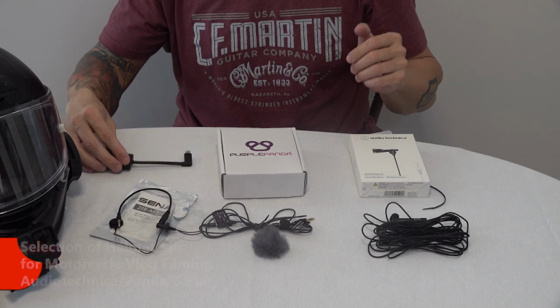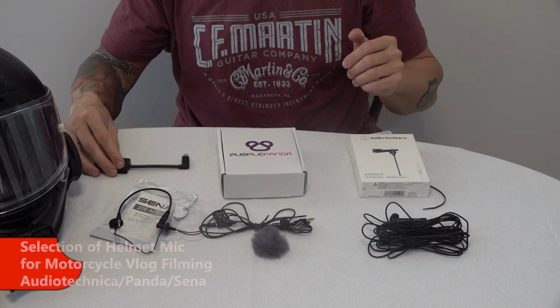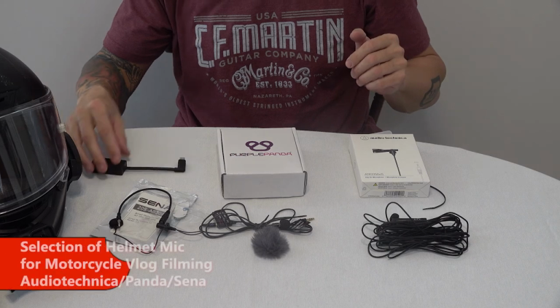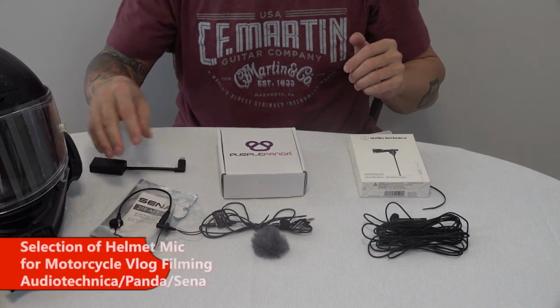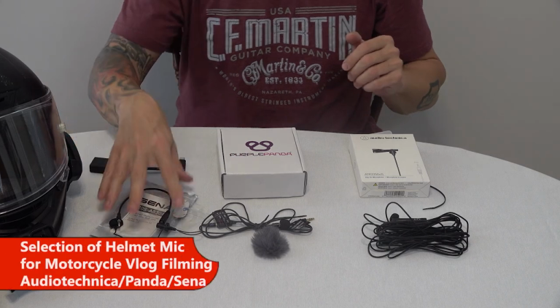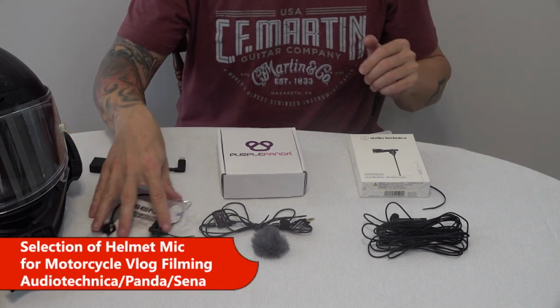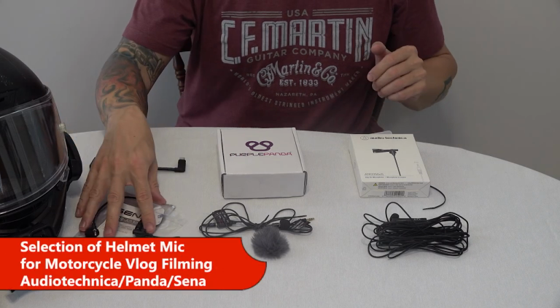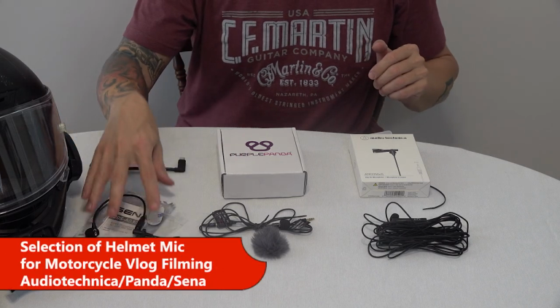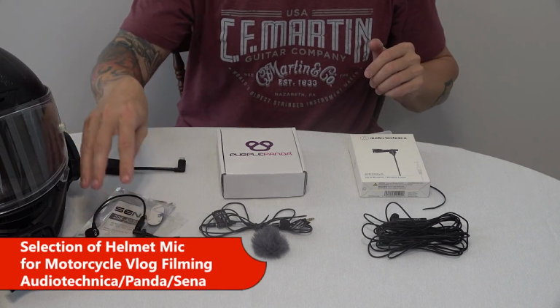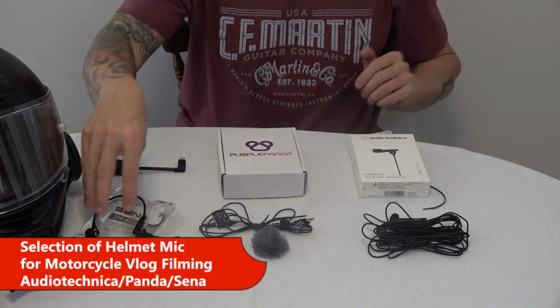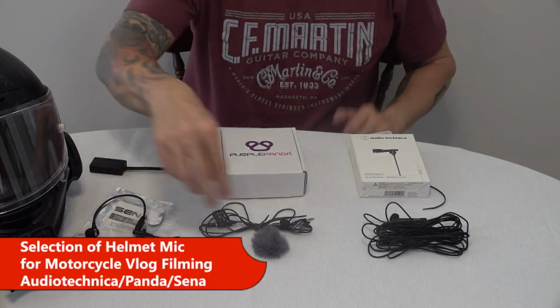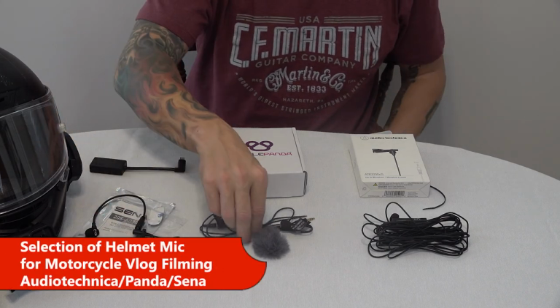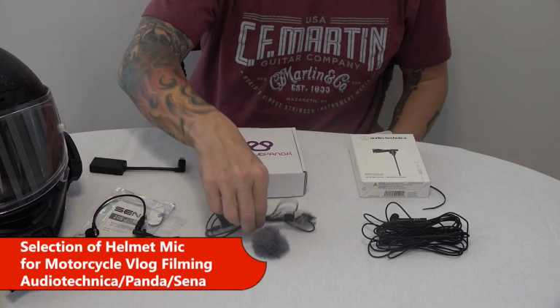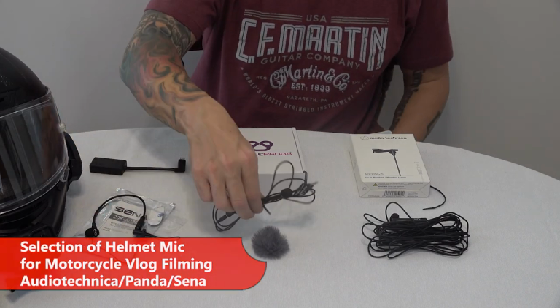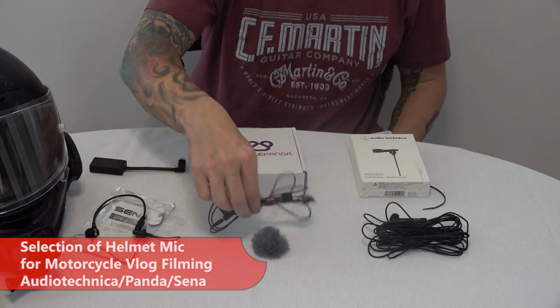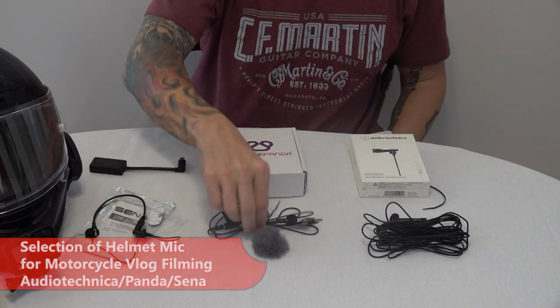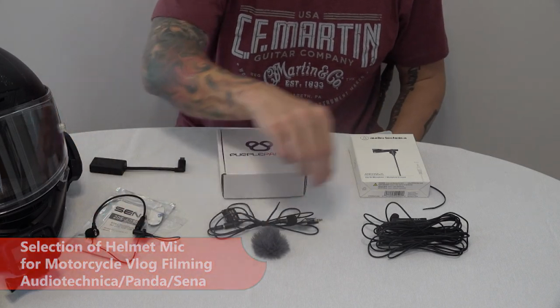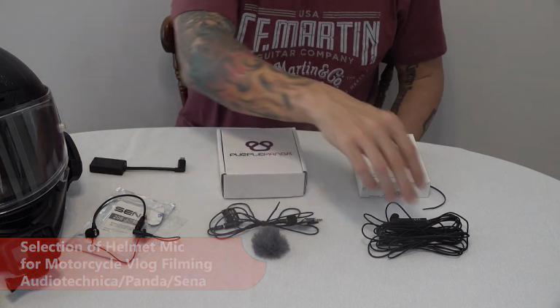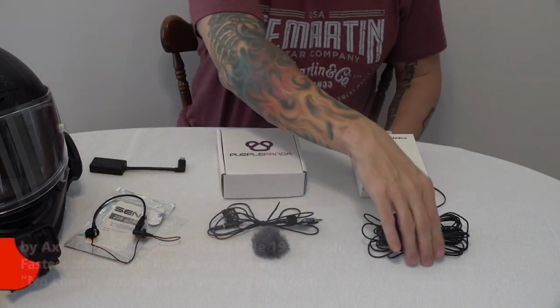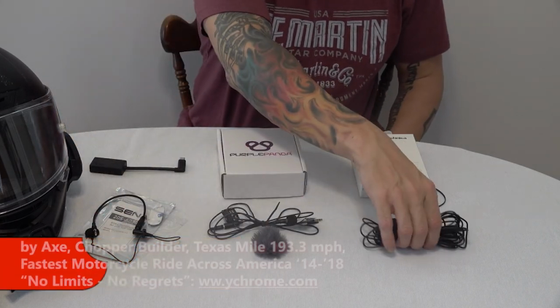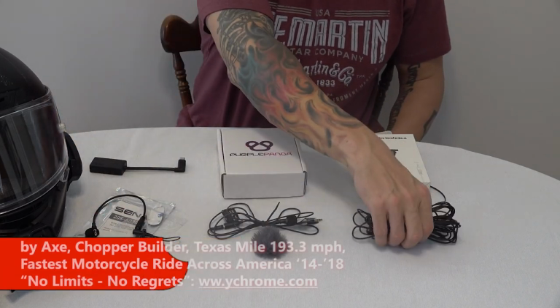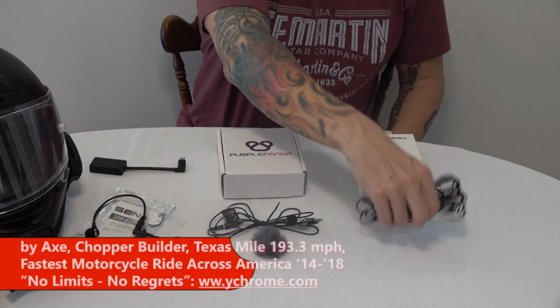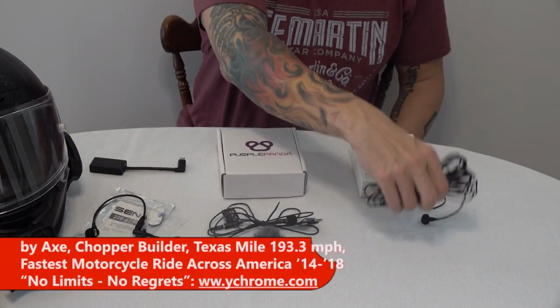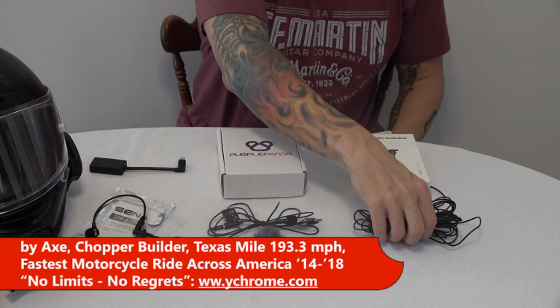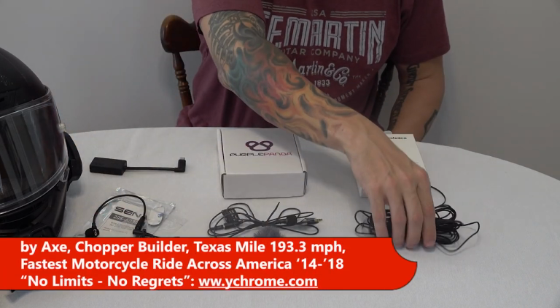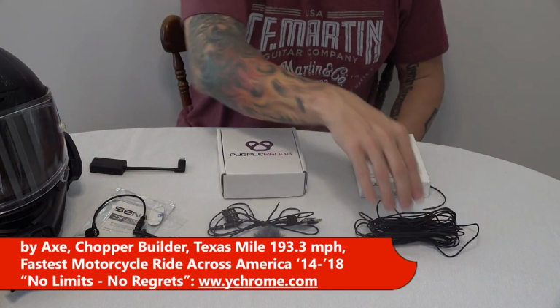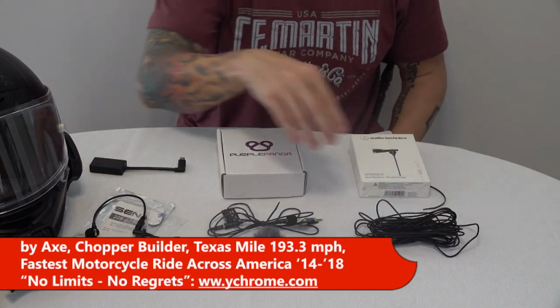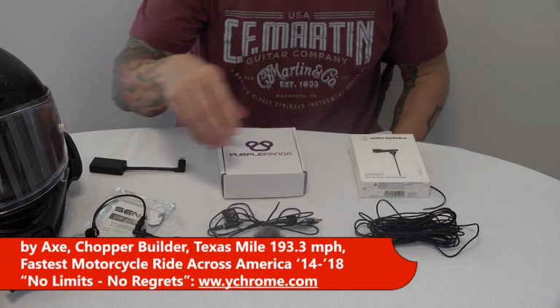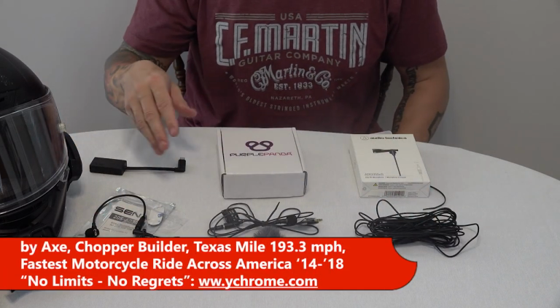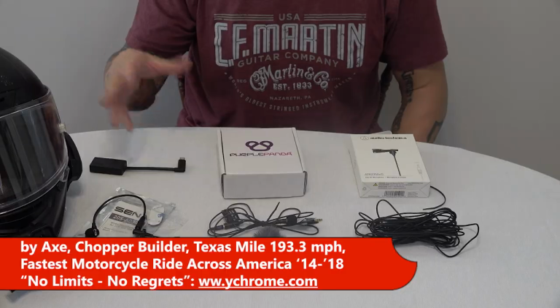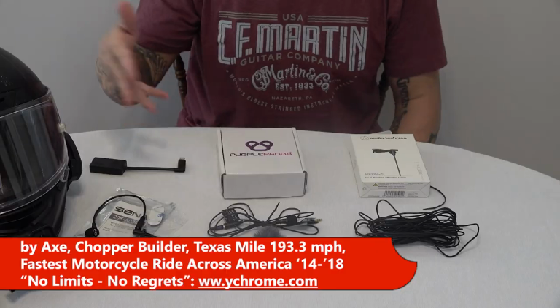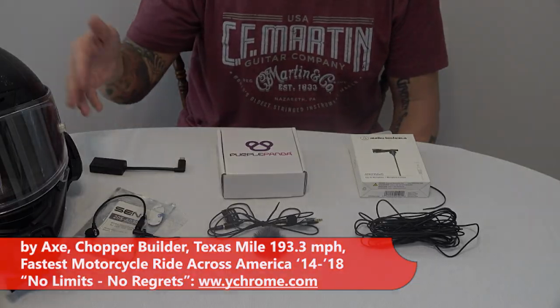Here's my review of several different microphone options for use inside of a motorcycle helmet for vlog filming.